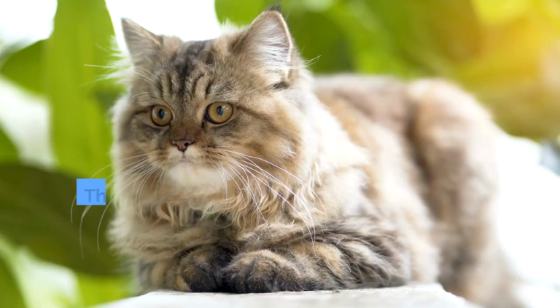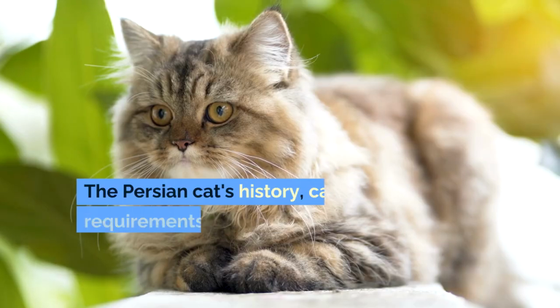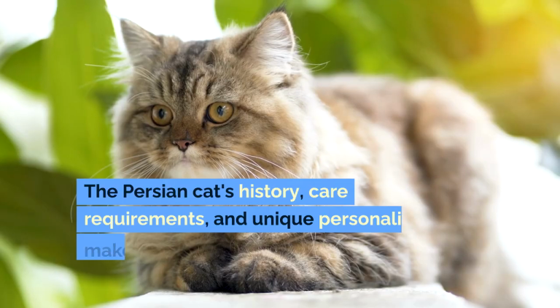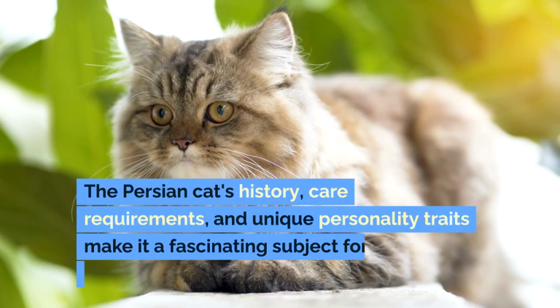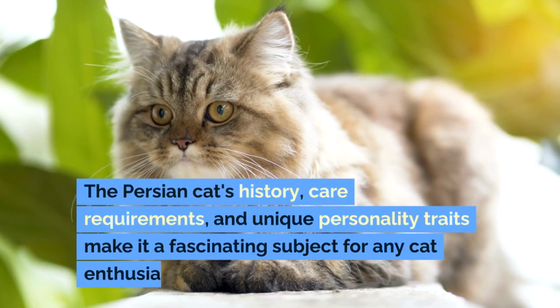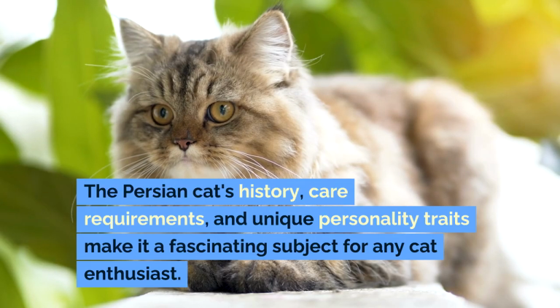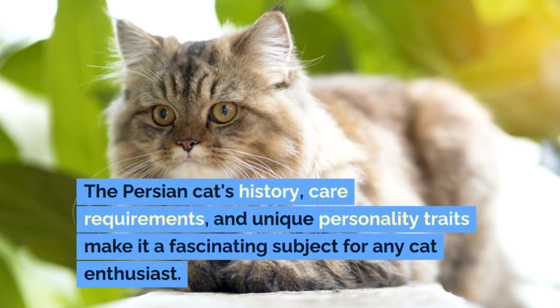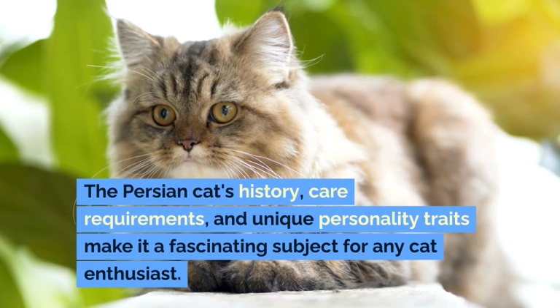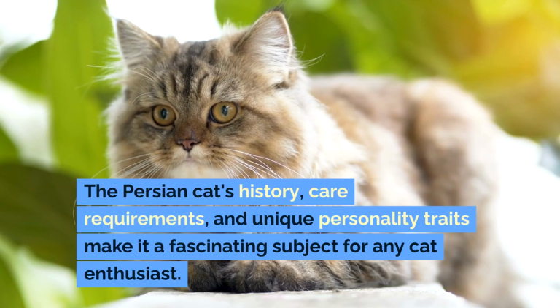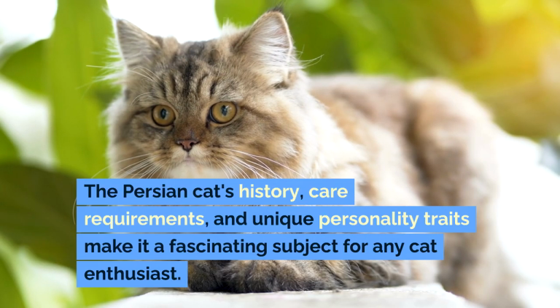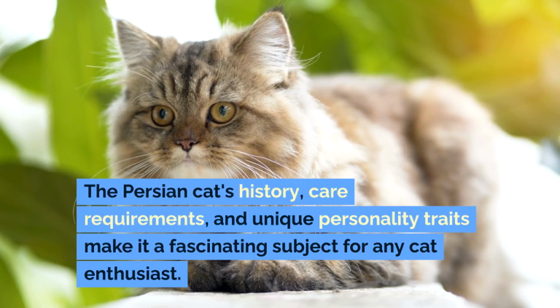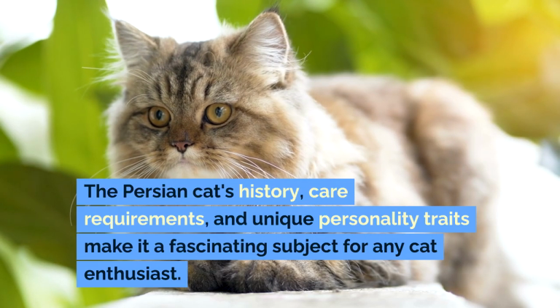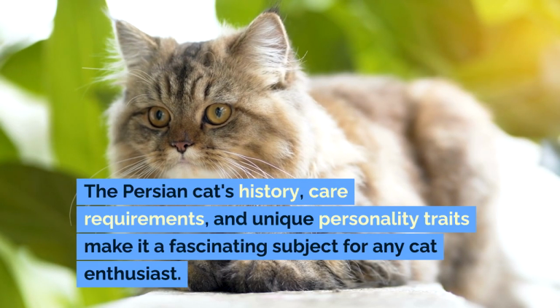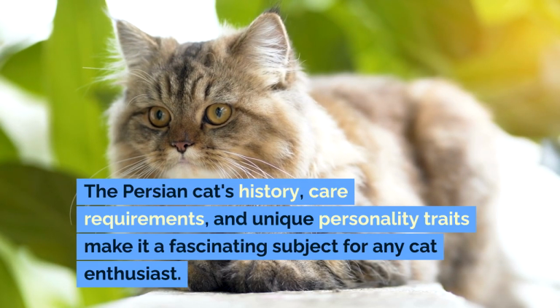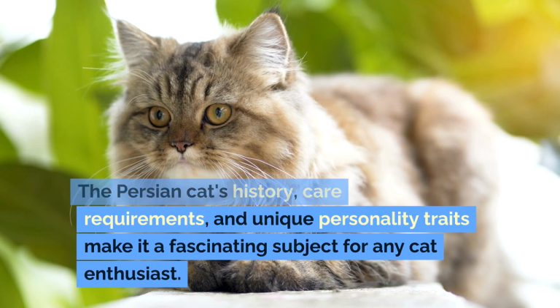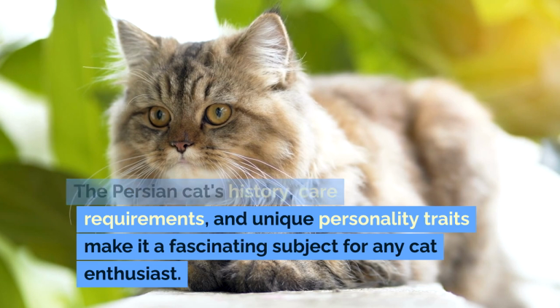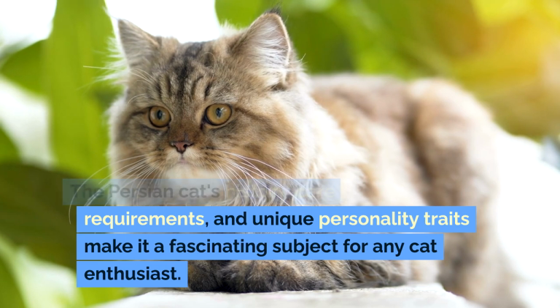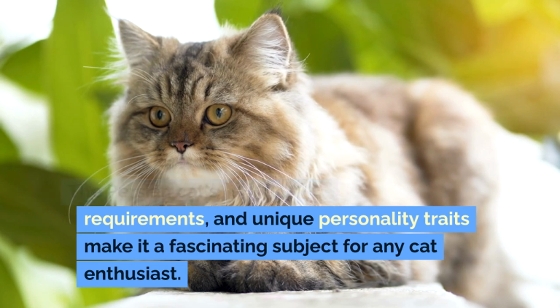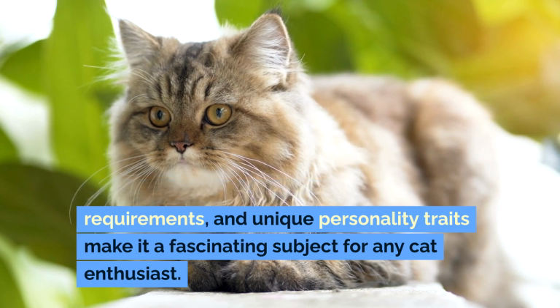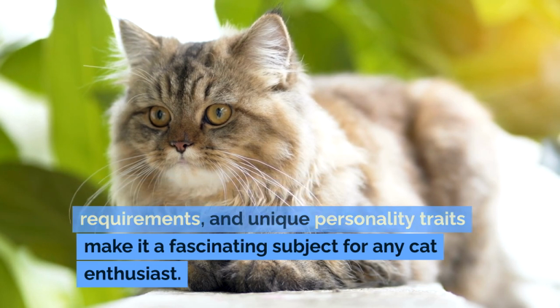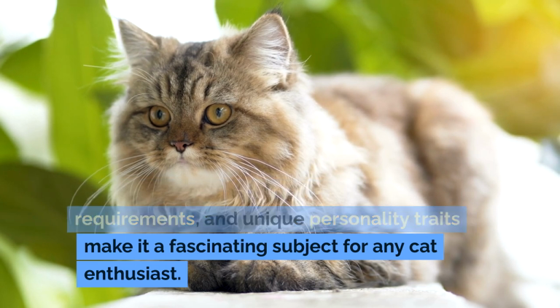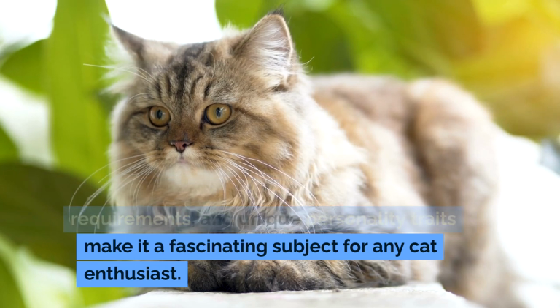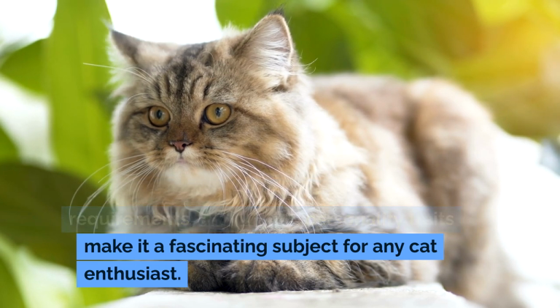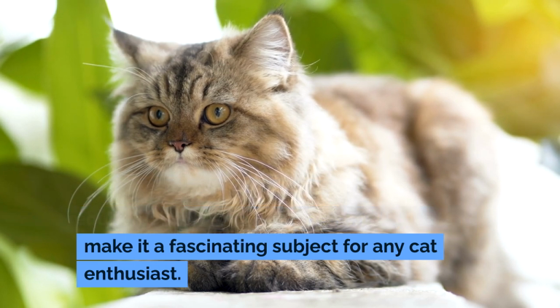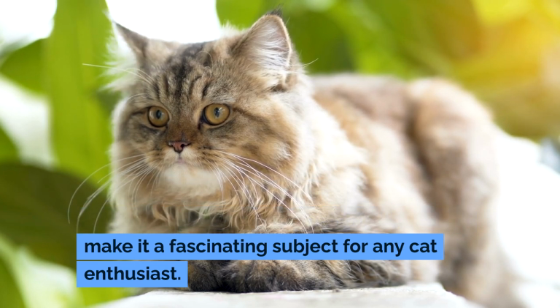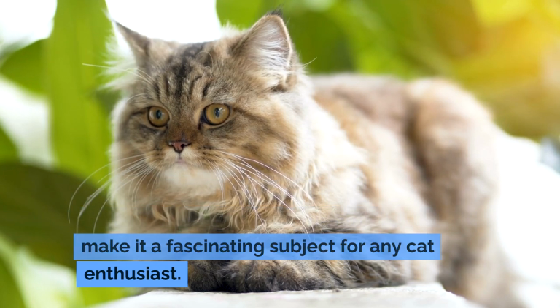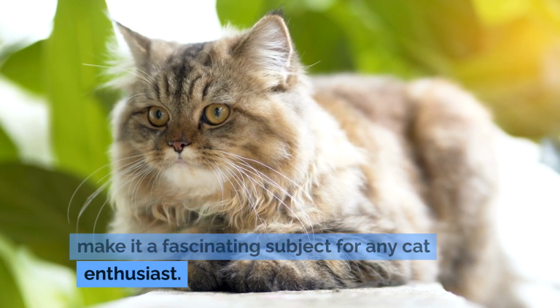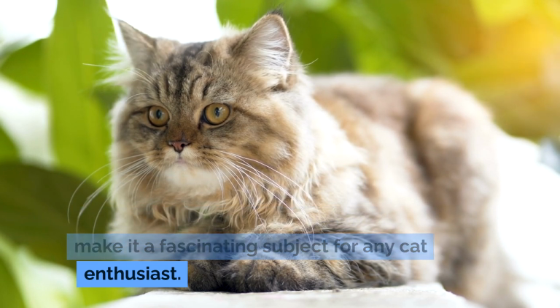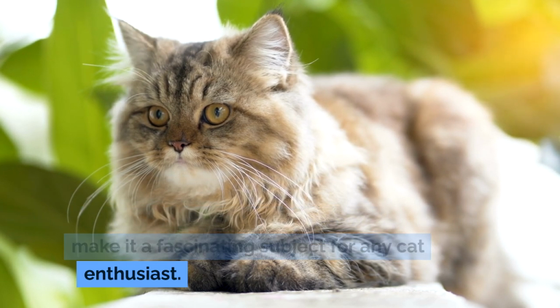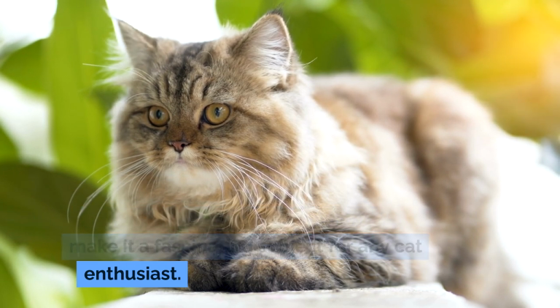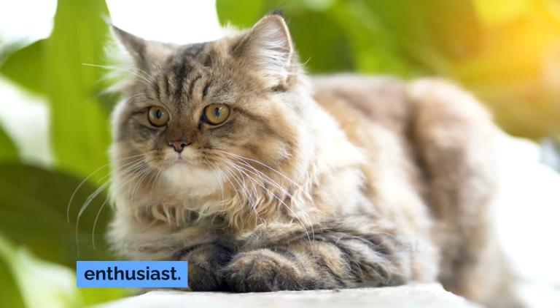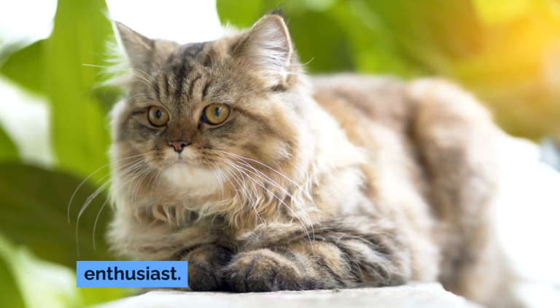The Persian cat's history, care requirements, and unique personality traits make it a fascinating subject for any cat enthusiast.